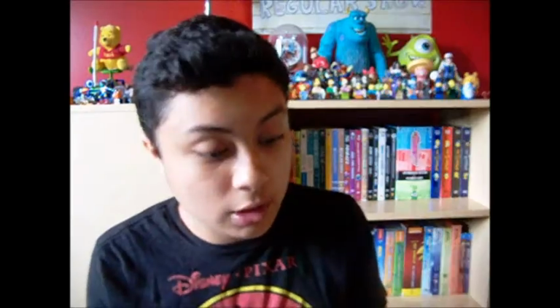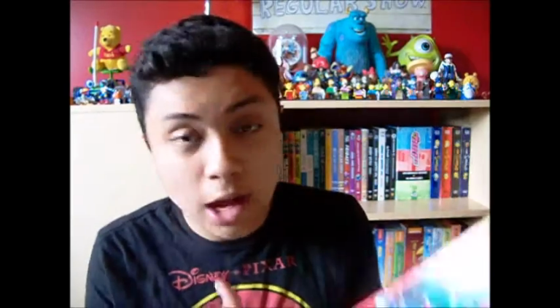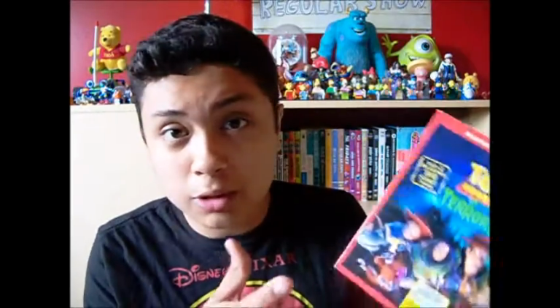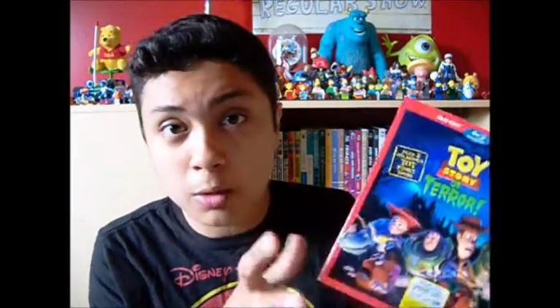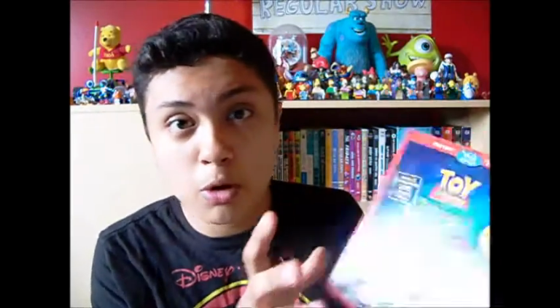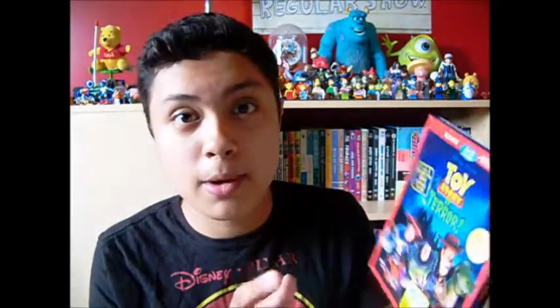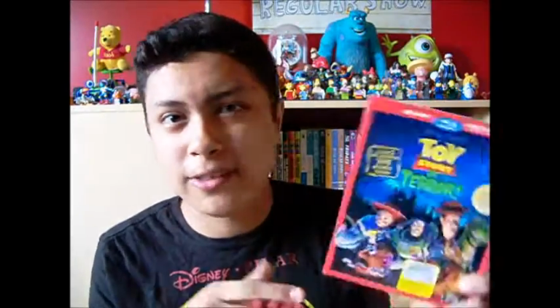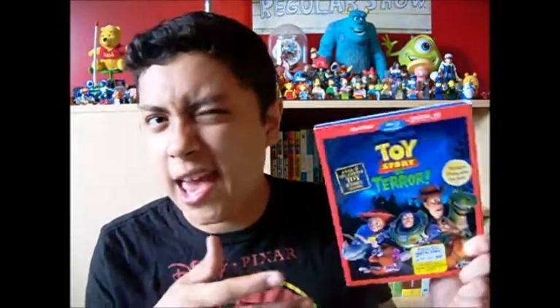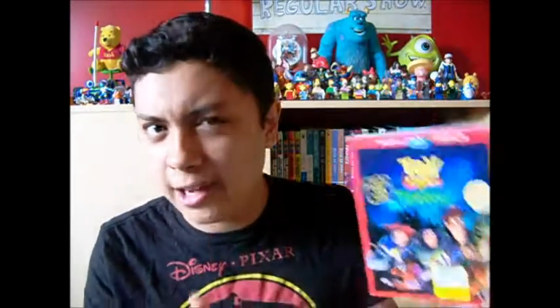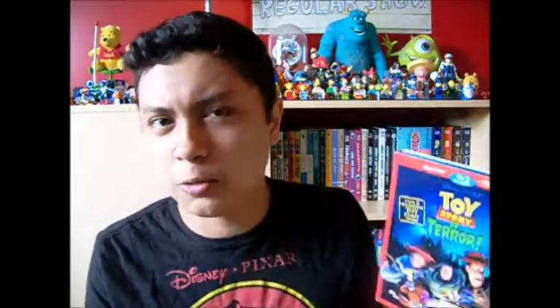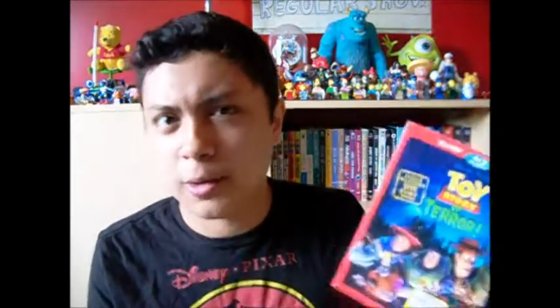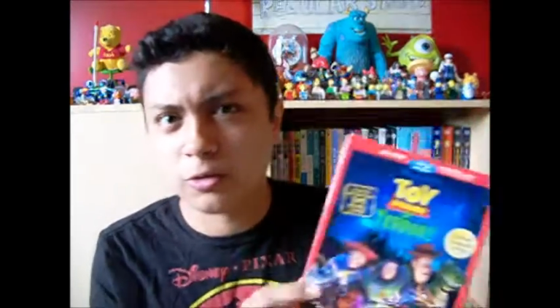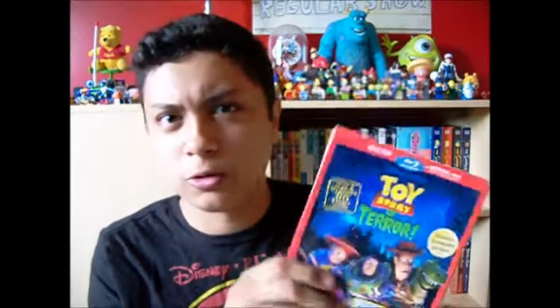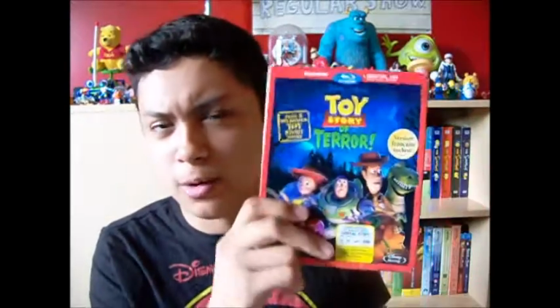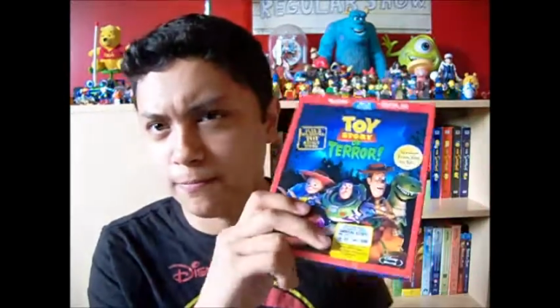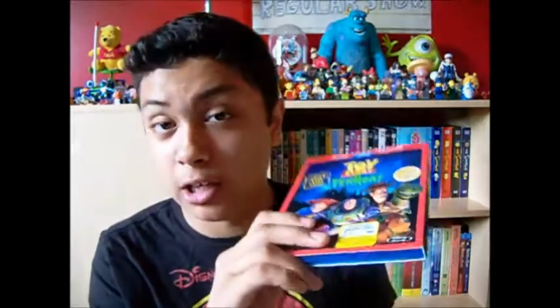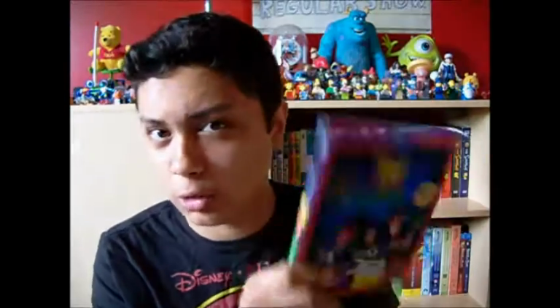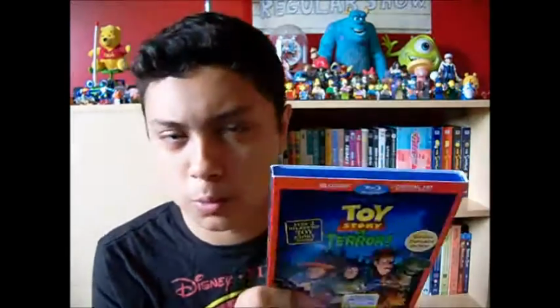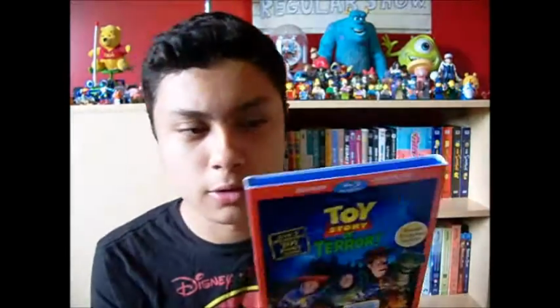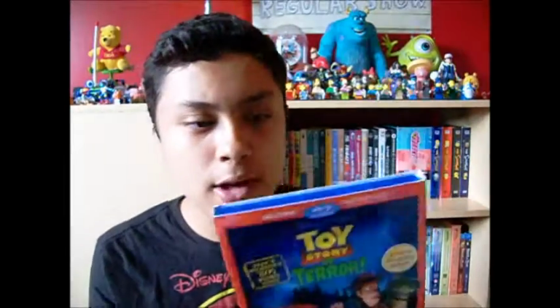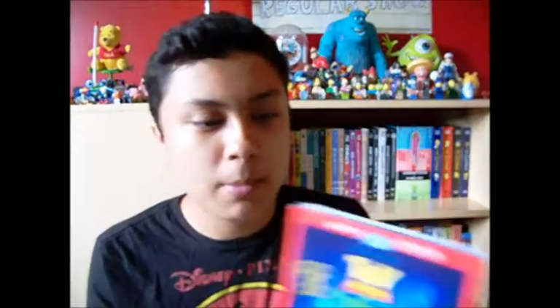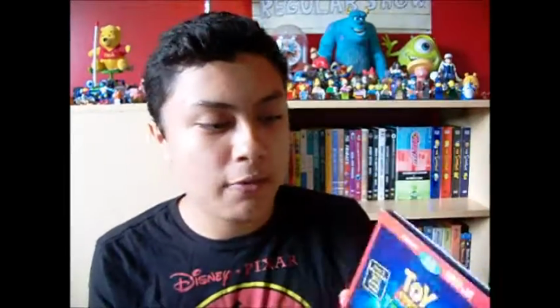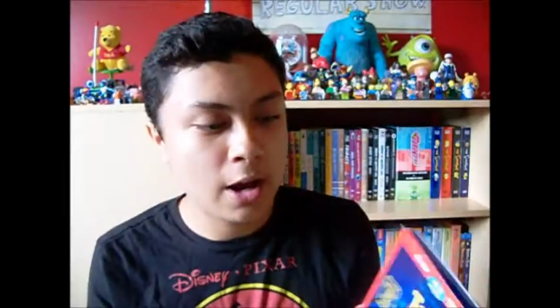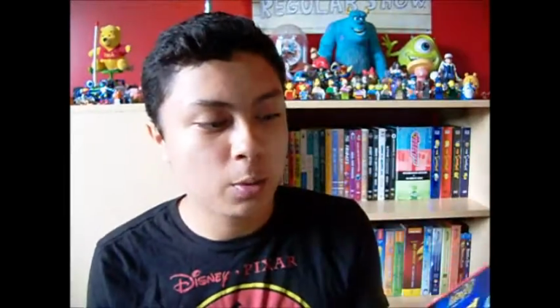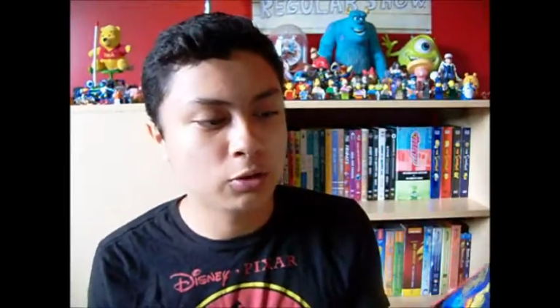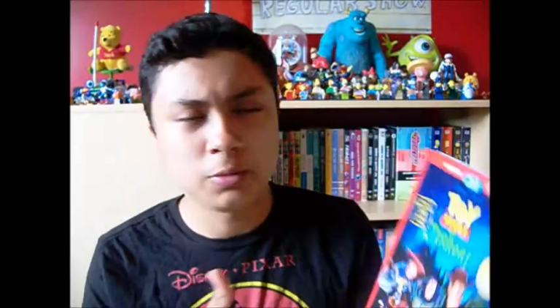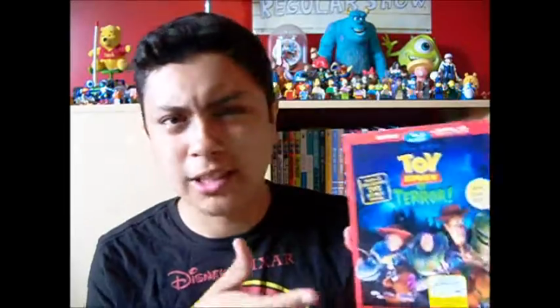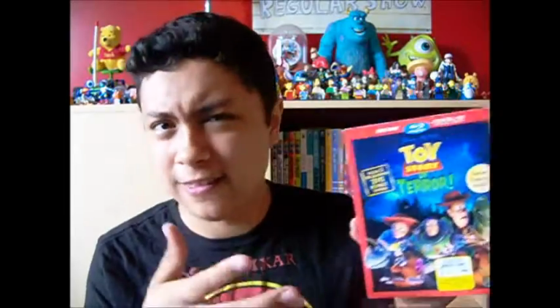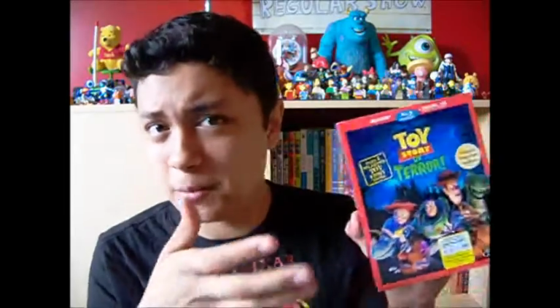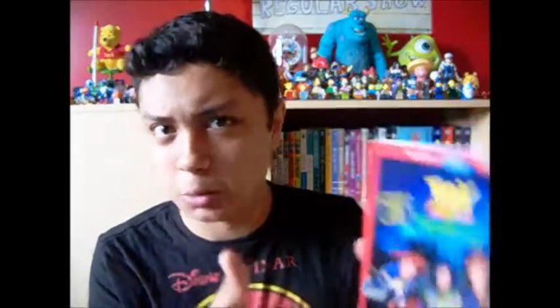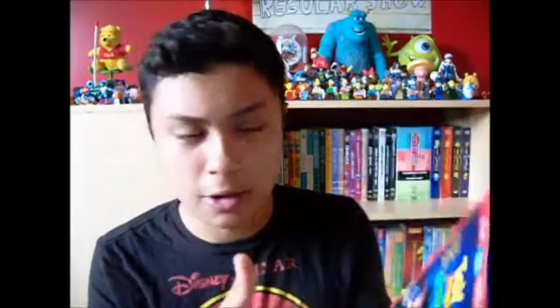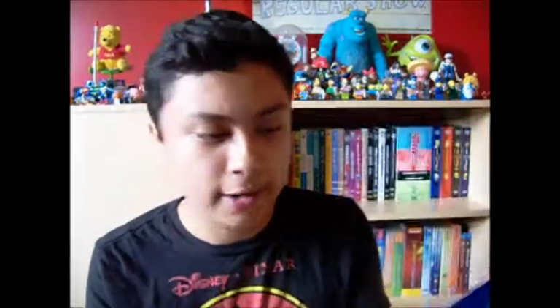I will talk more about the actual special come October, but for now, it will just be the Blu-ray.